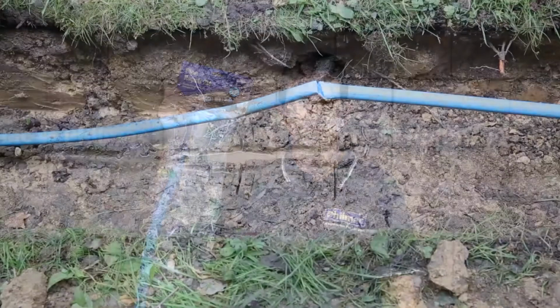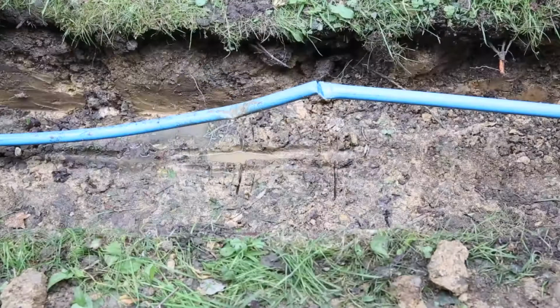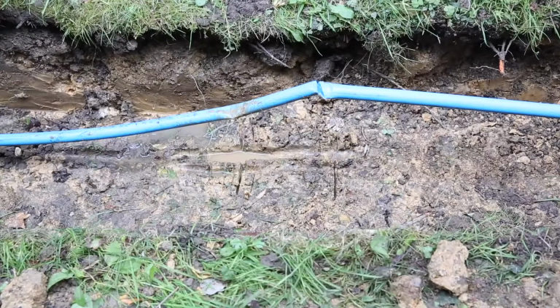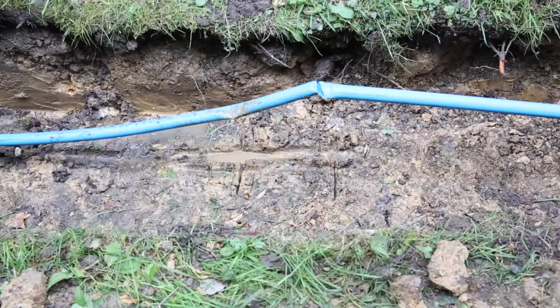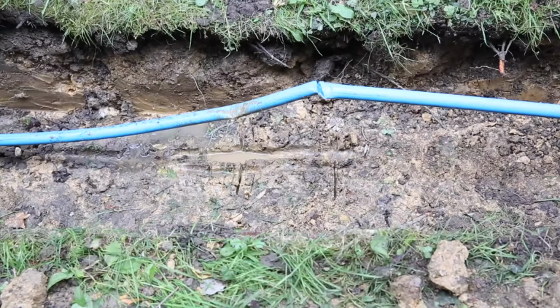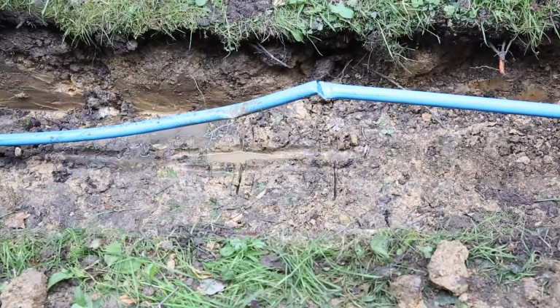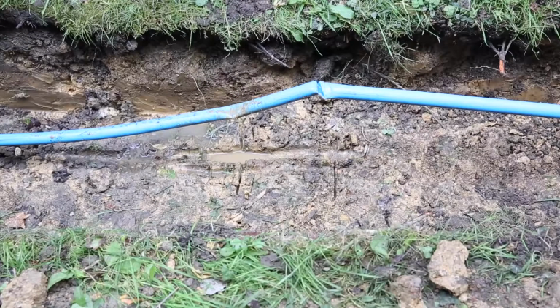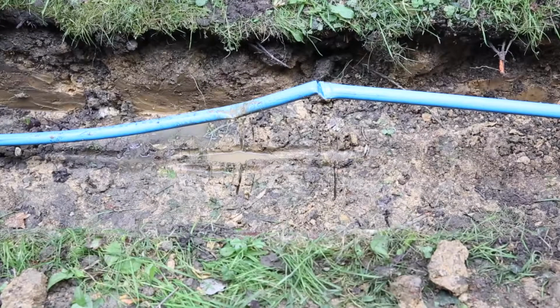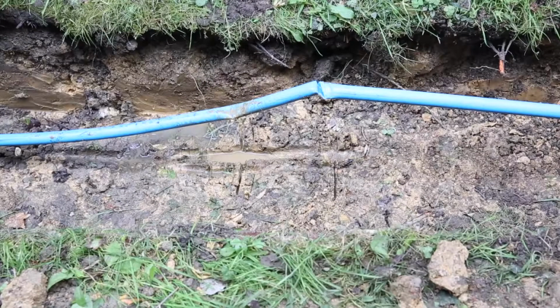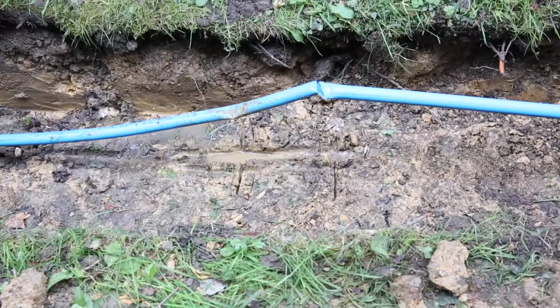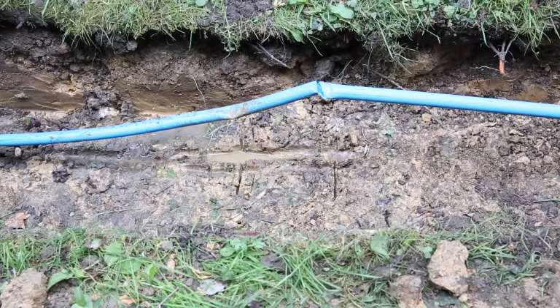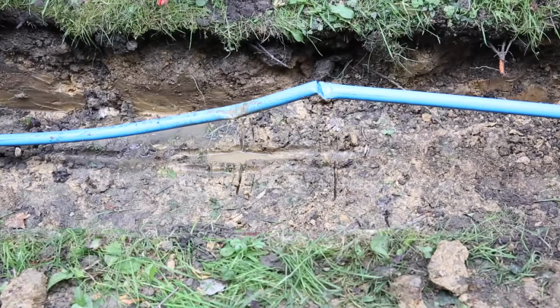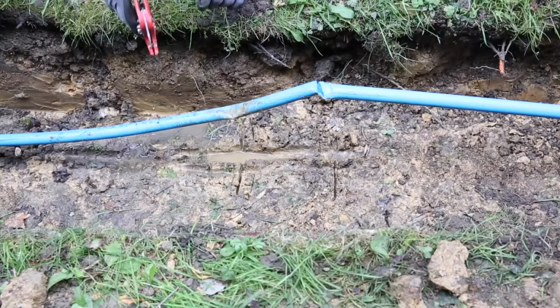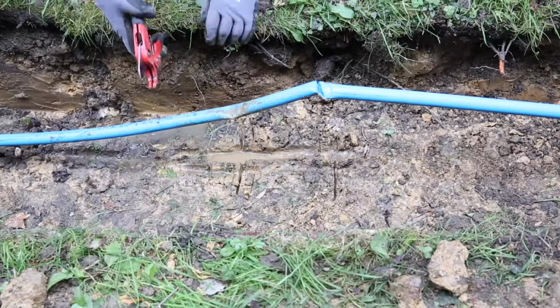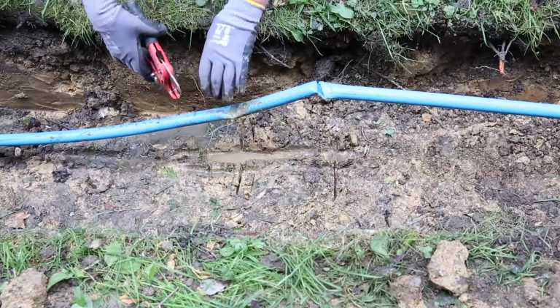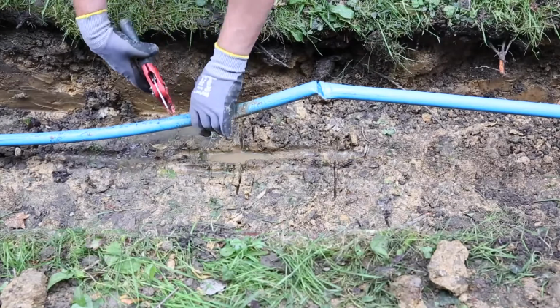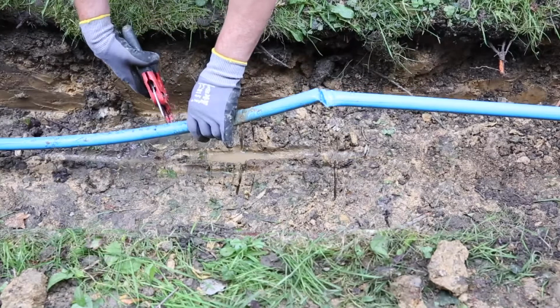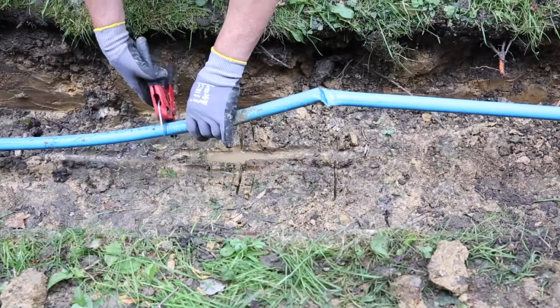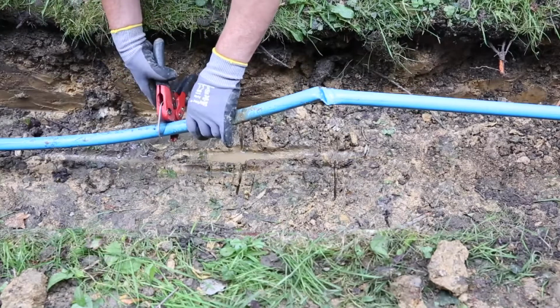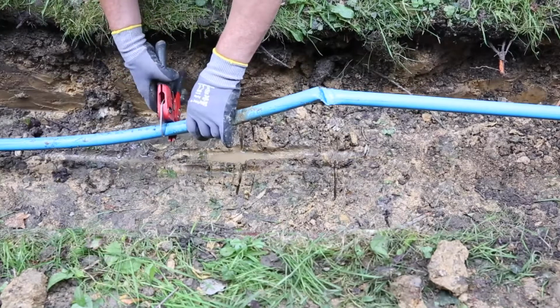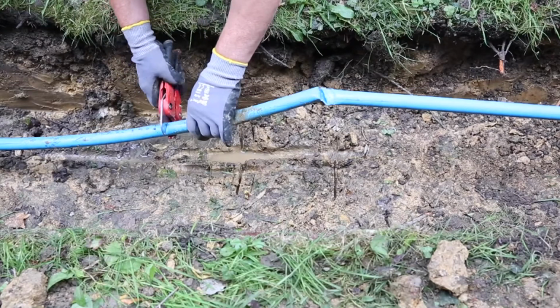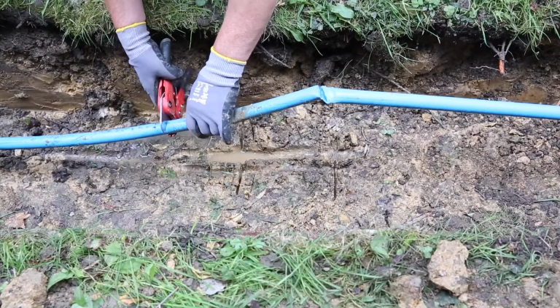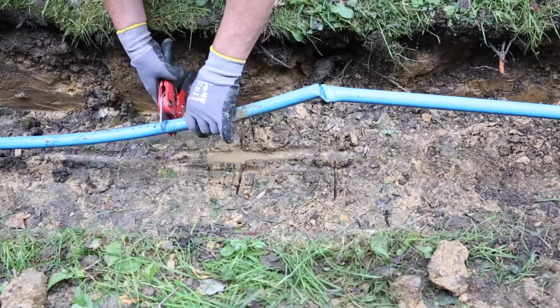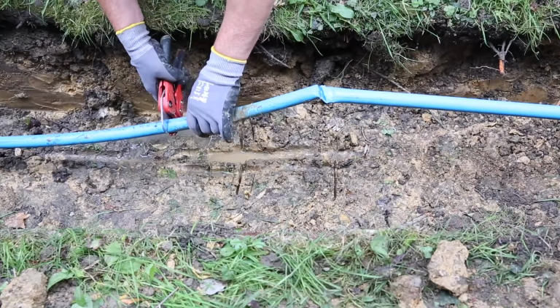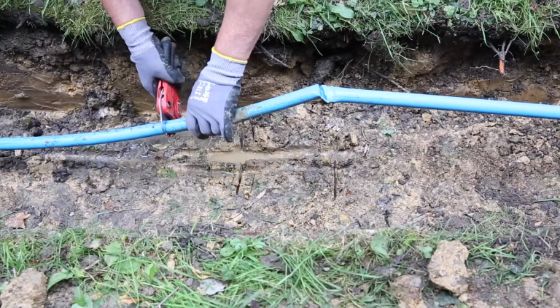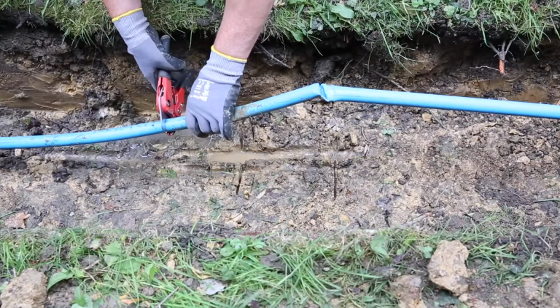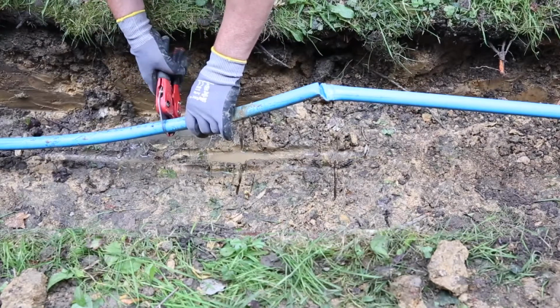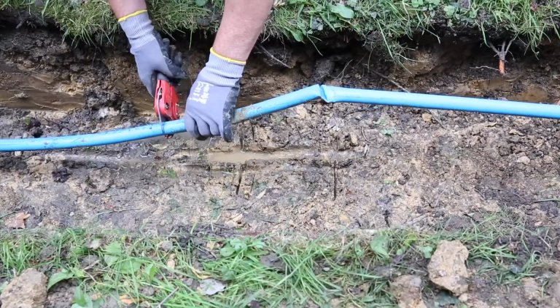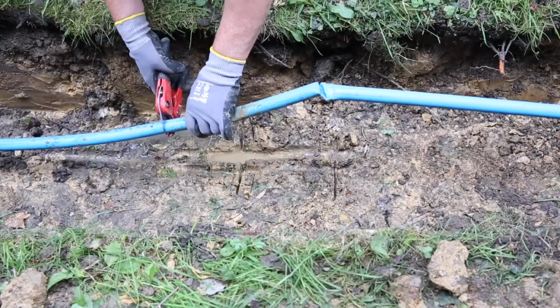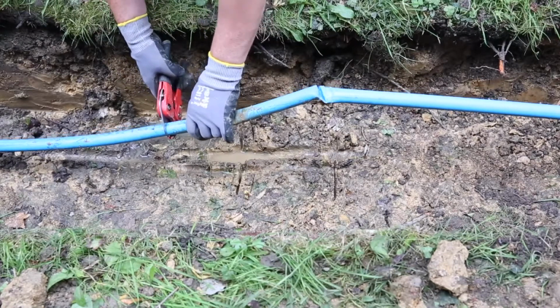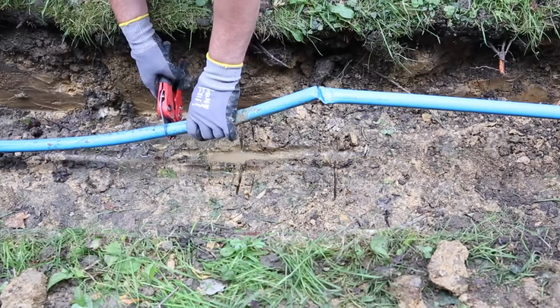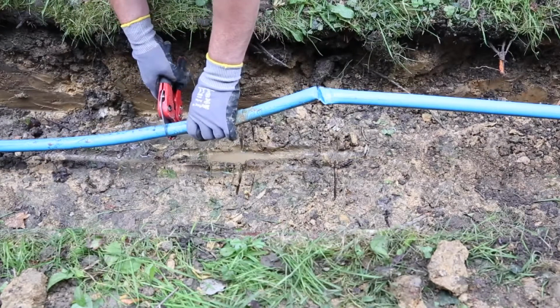First thing to do is to cut out the damaged section of pipe. Using pipe cutters, make sure to cut the pipe square.